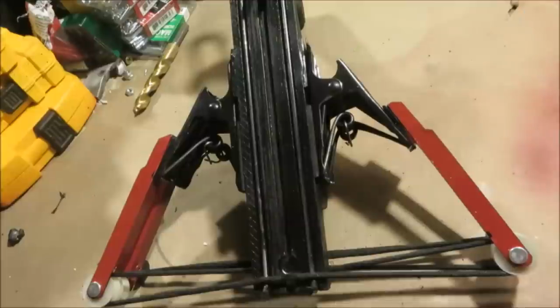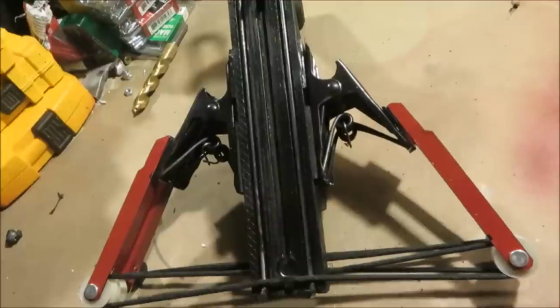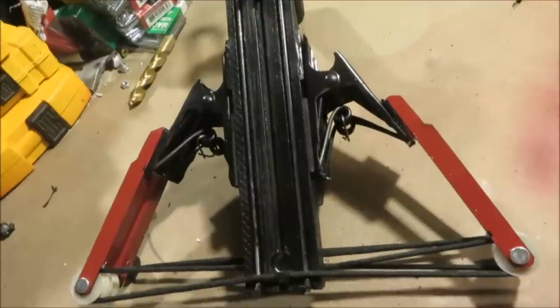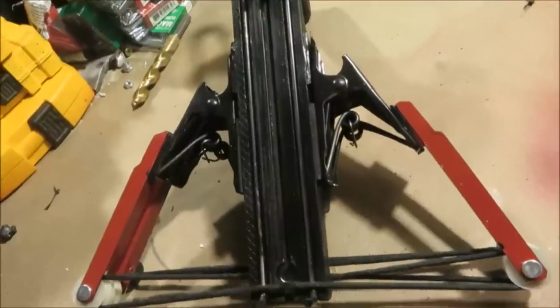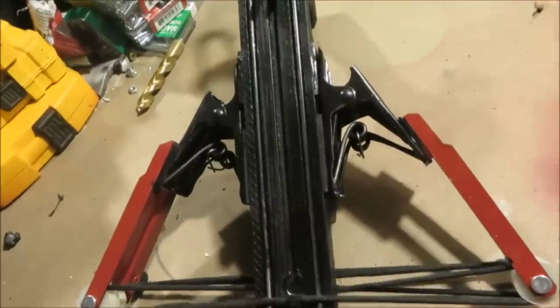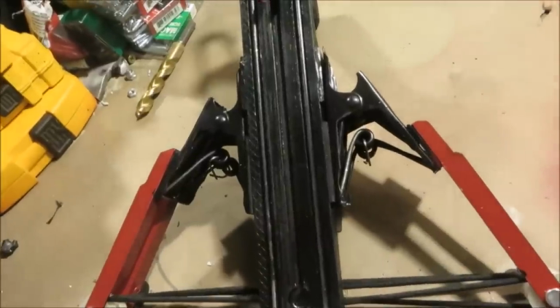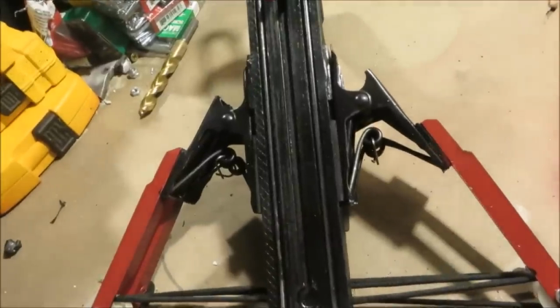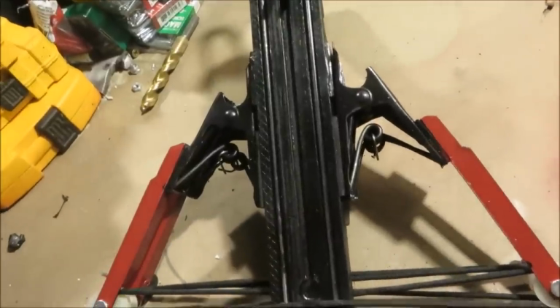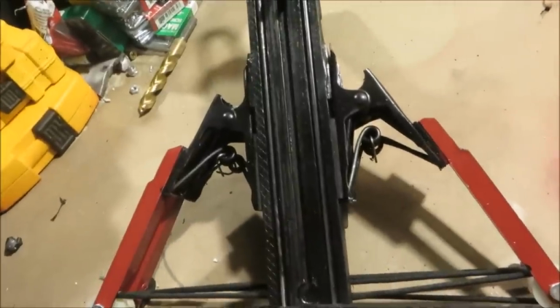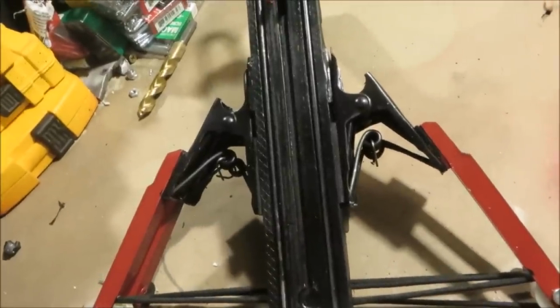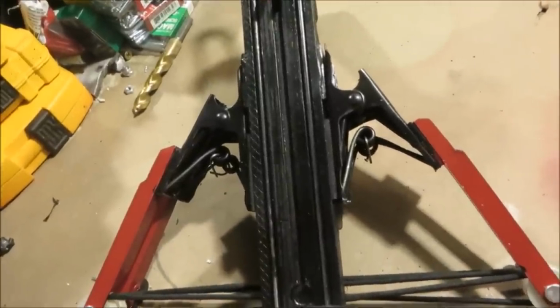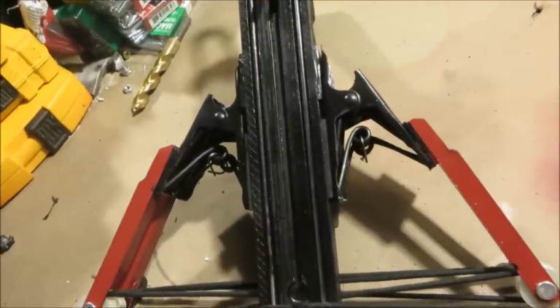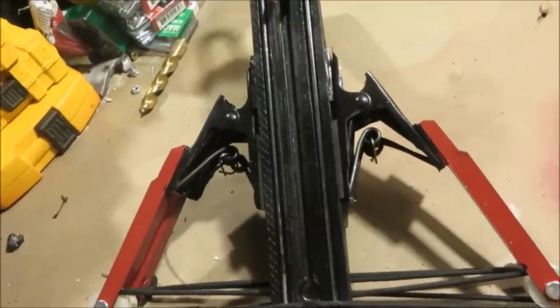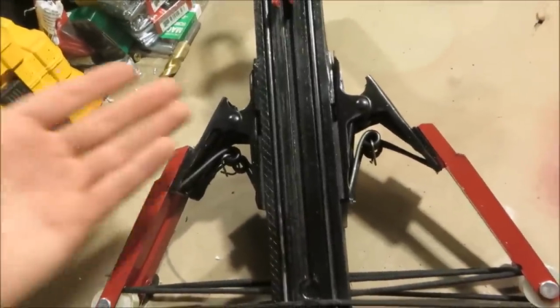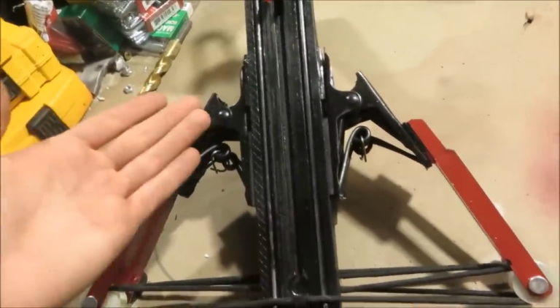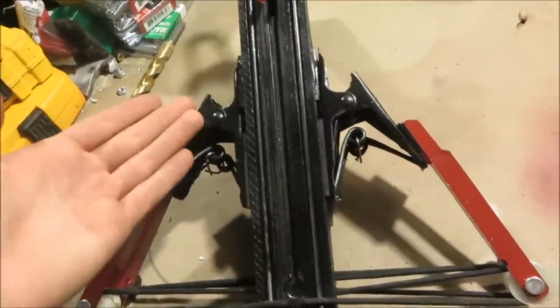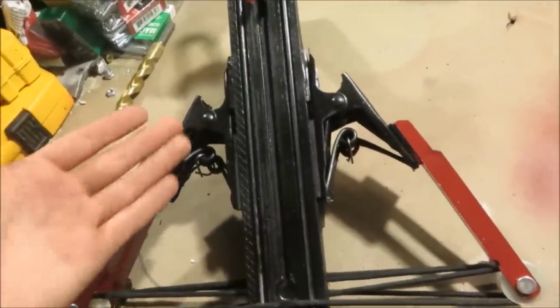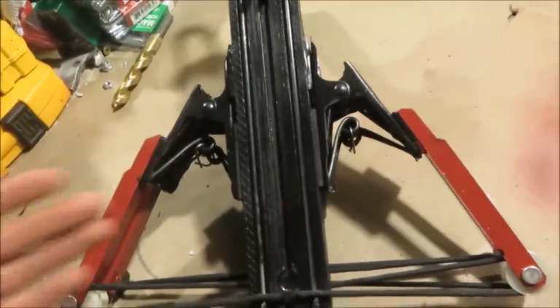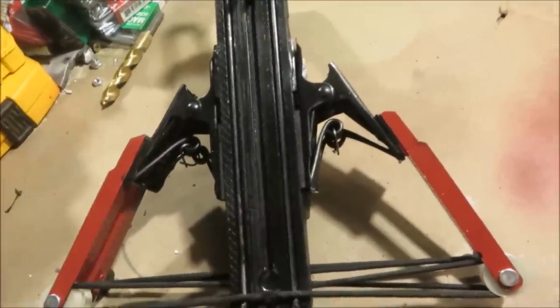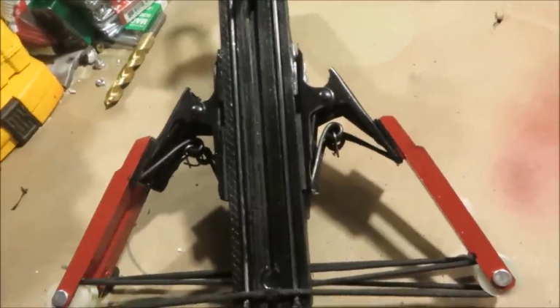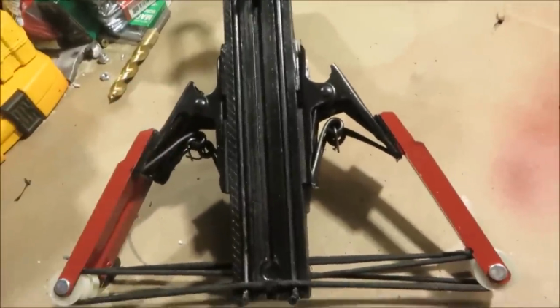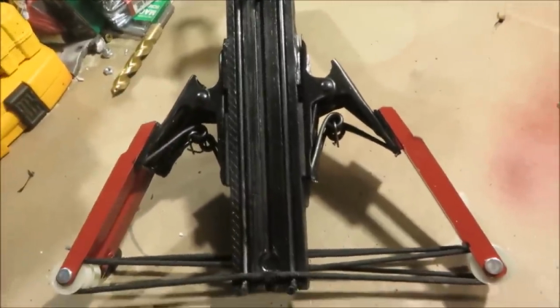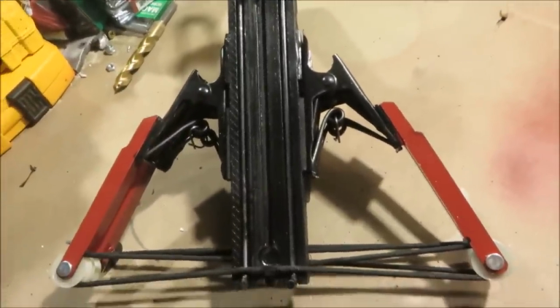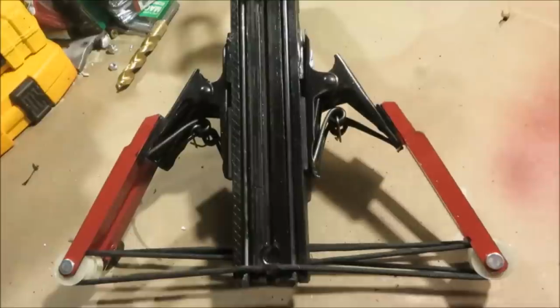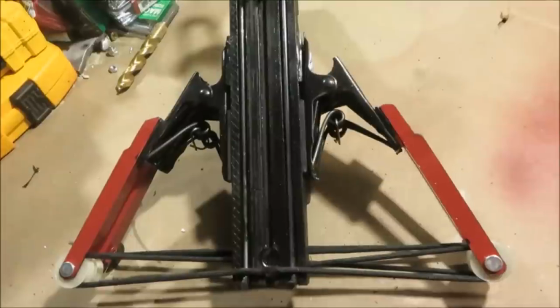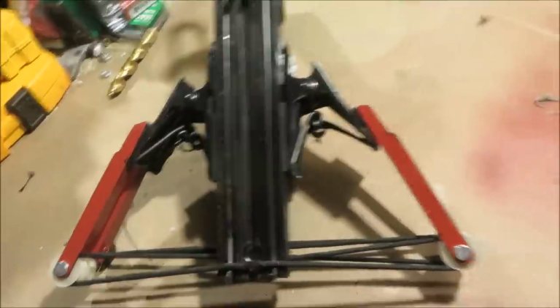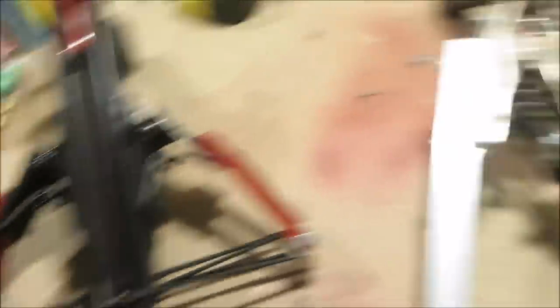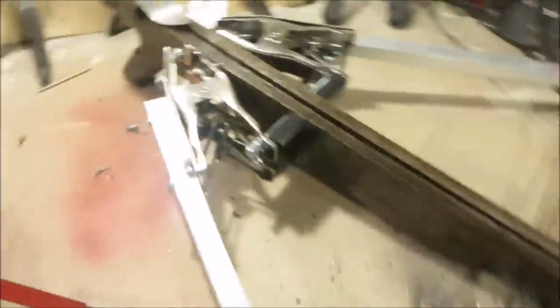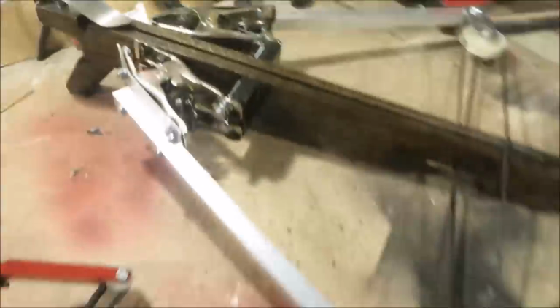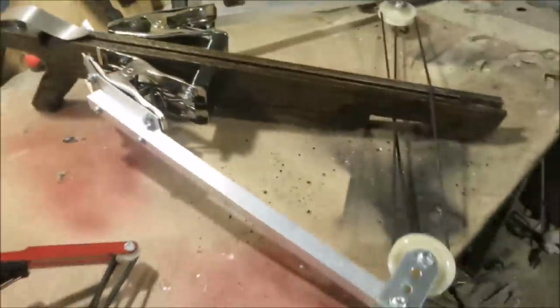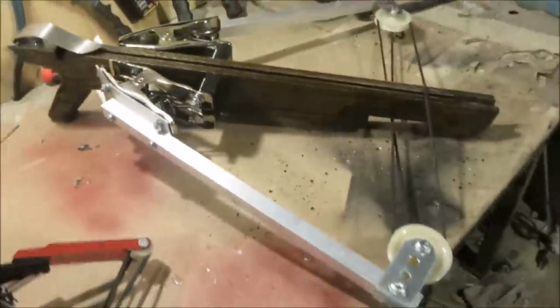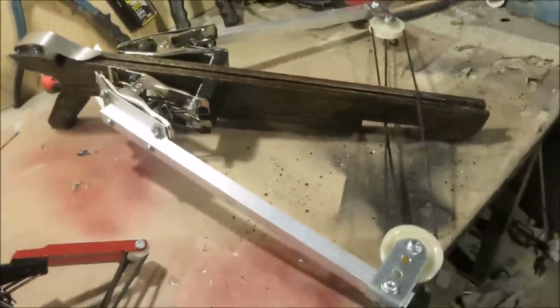And you might be thinking, man, I really like your creative usage of clamps on this thing. It's a shame you didn't make a full-sized one. Well, I actually did.